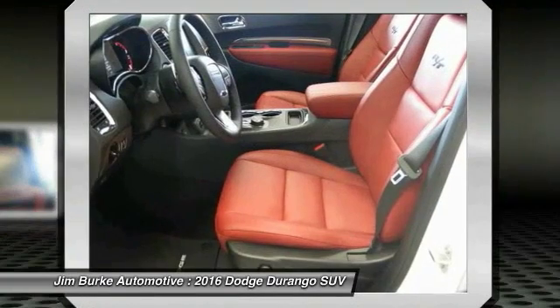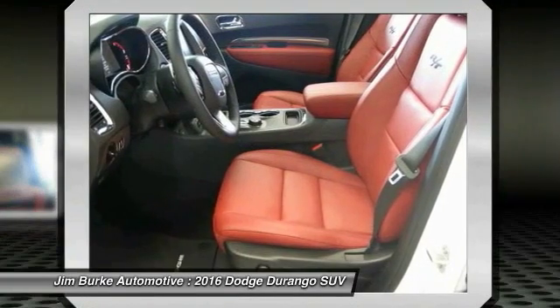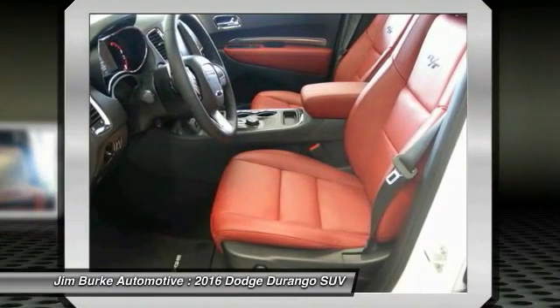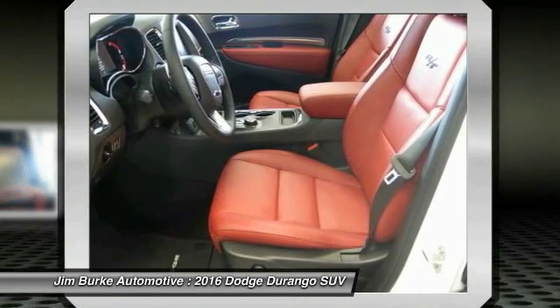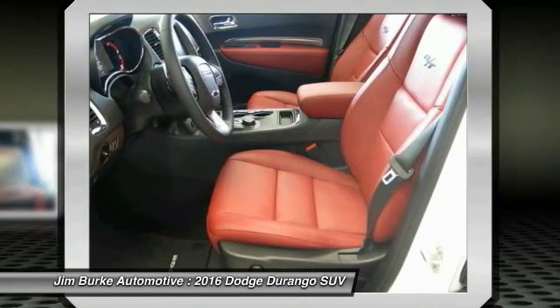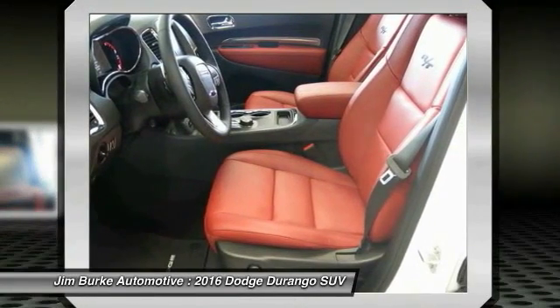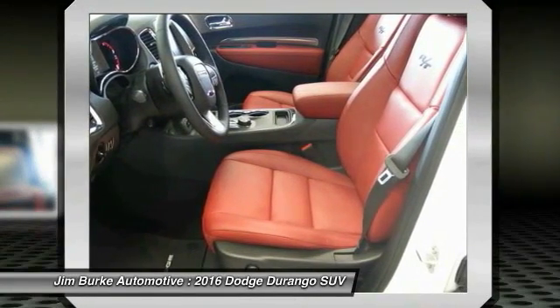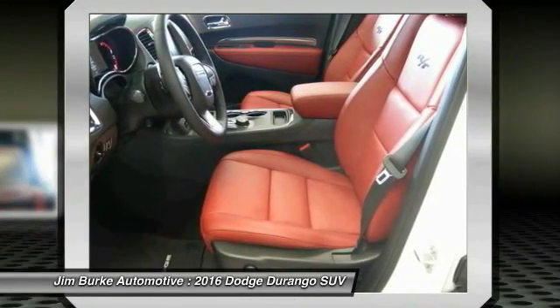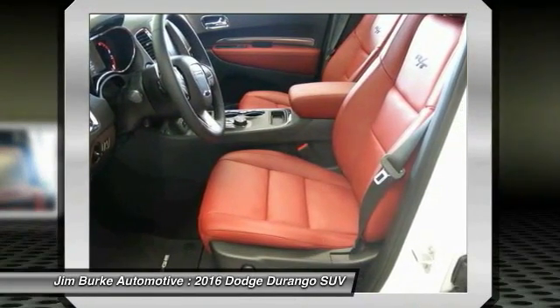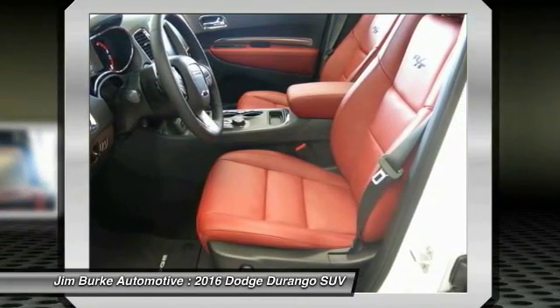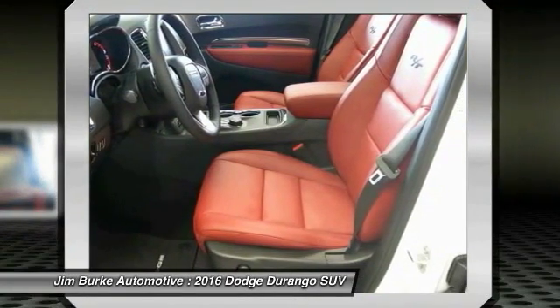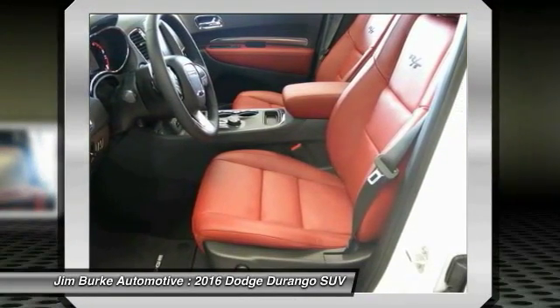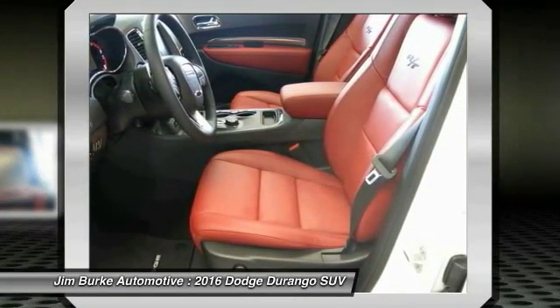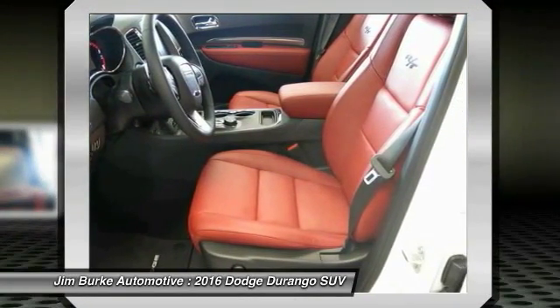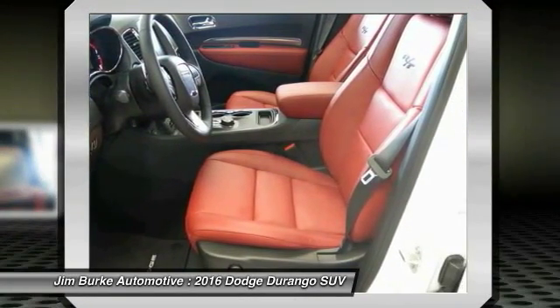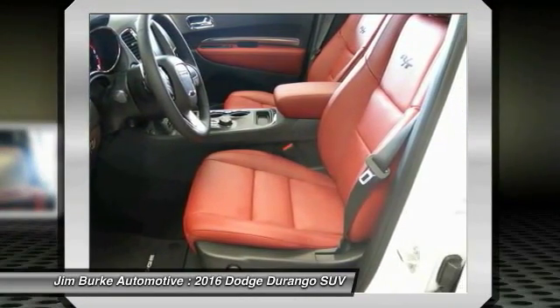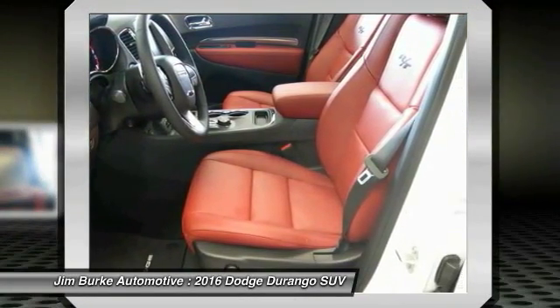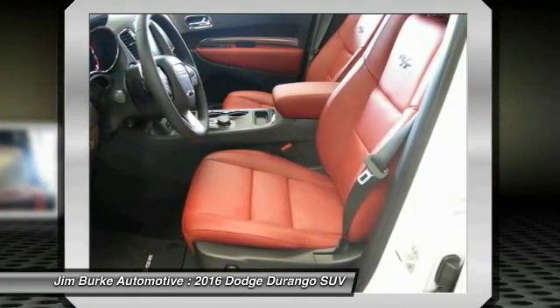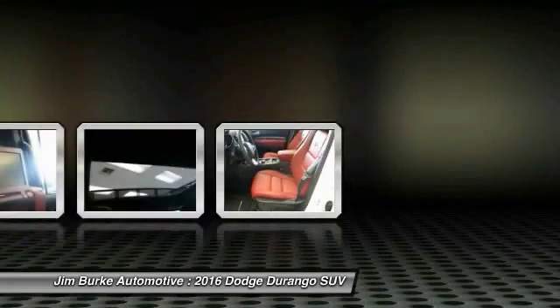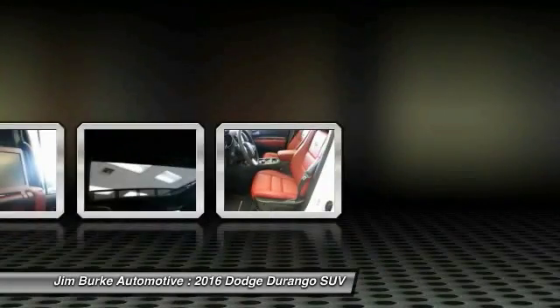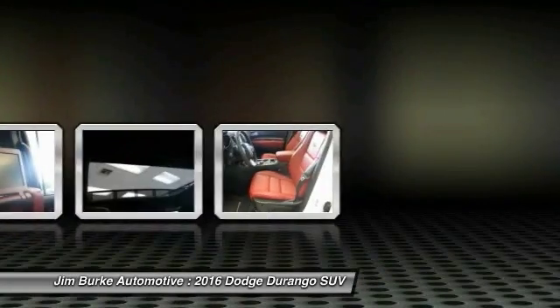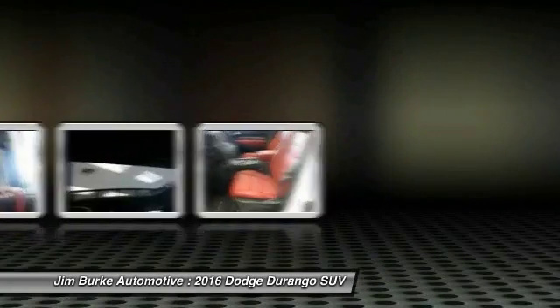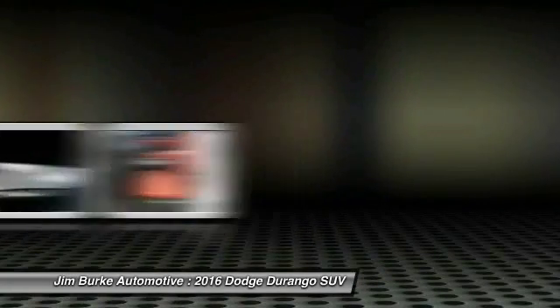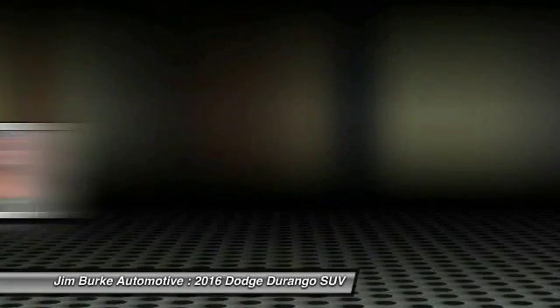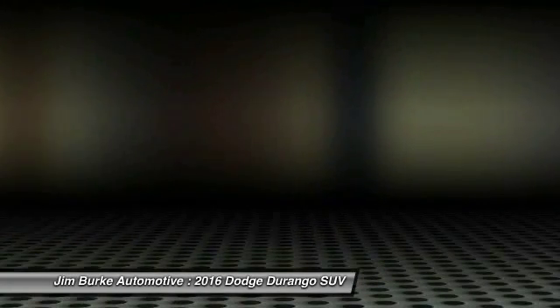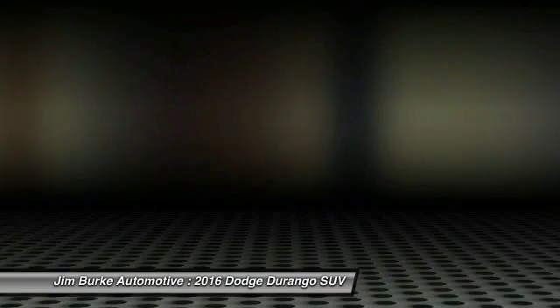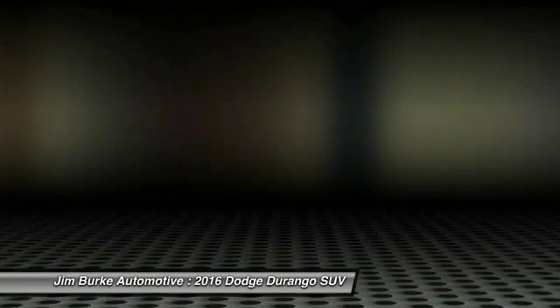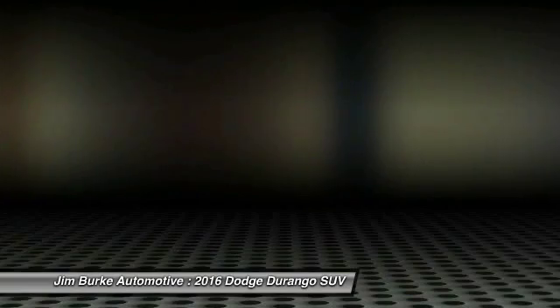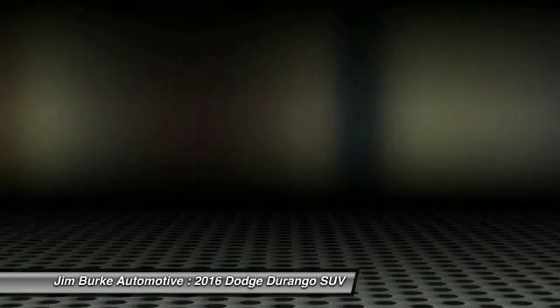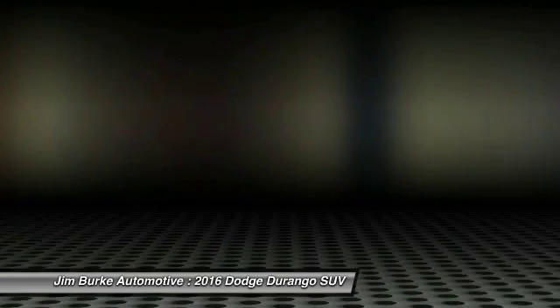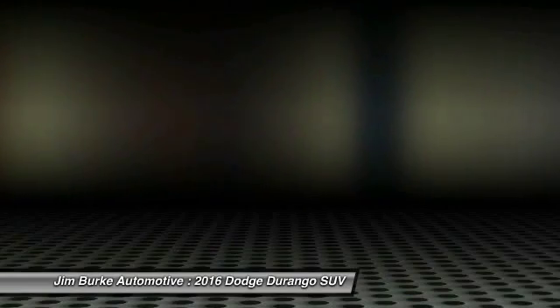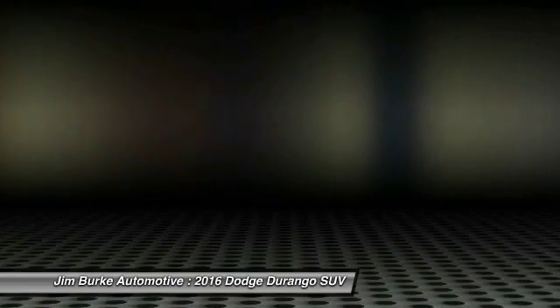HomeLink garage door opener. Power steering. Floor mats. Cruise control. Come see the car for yourself.